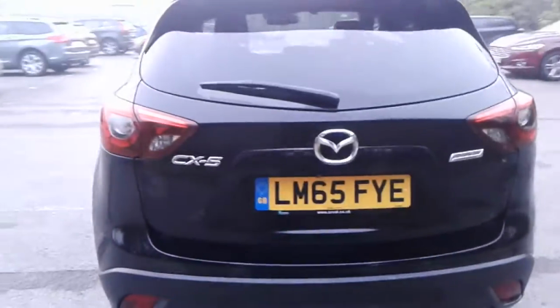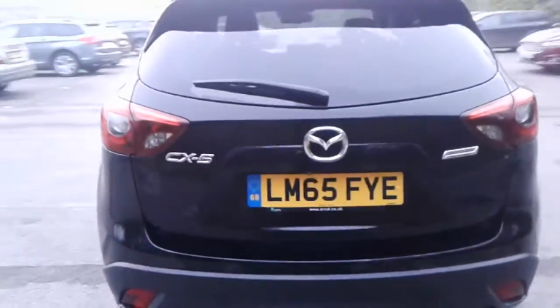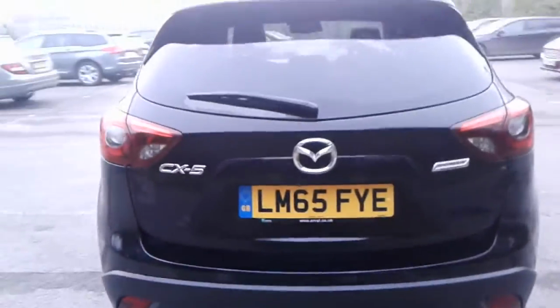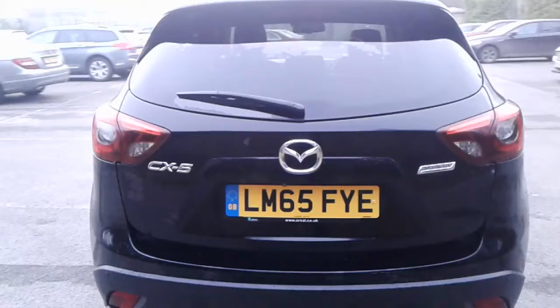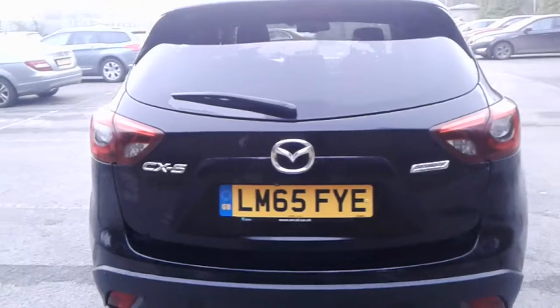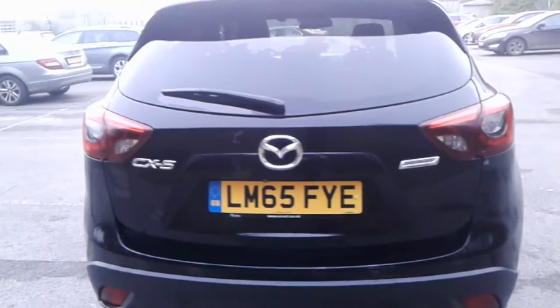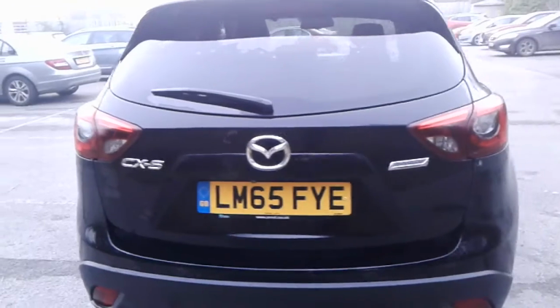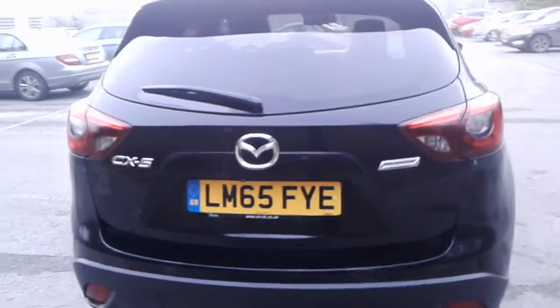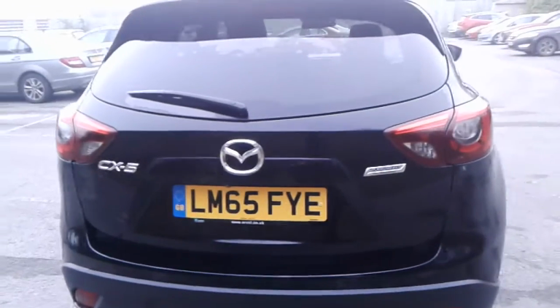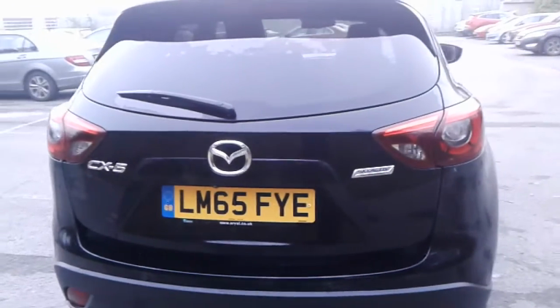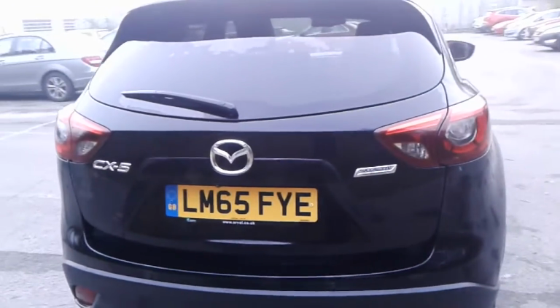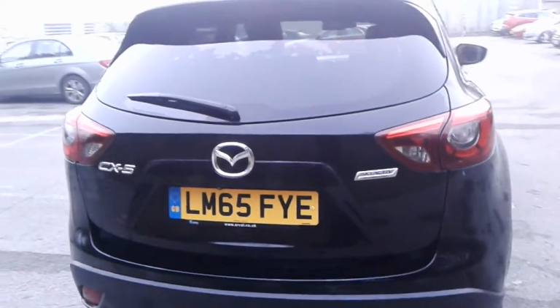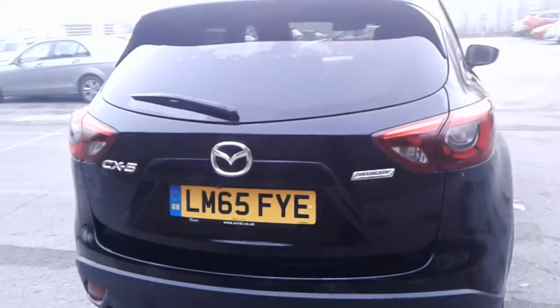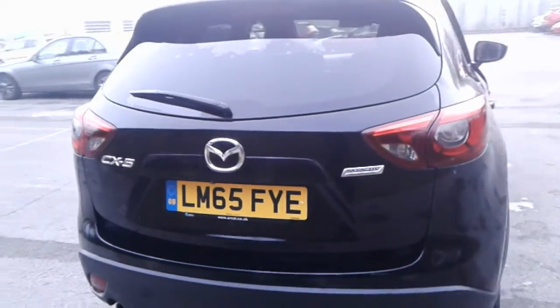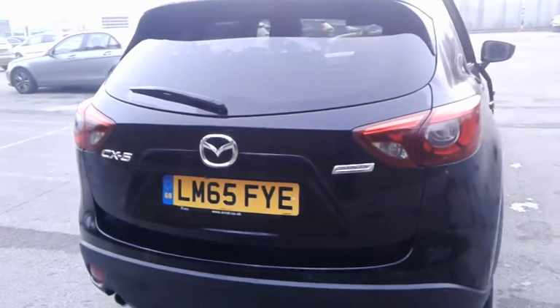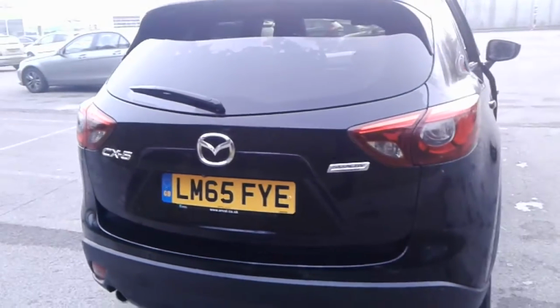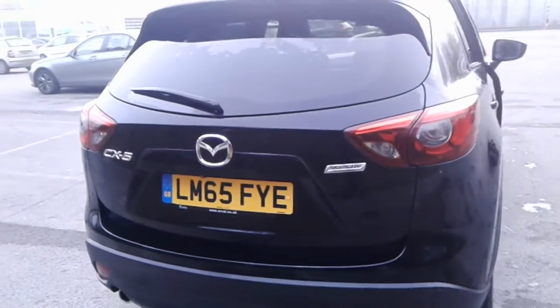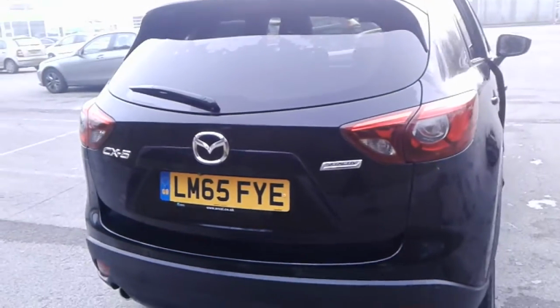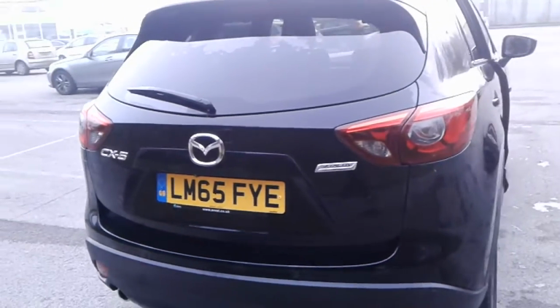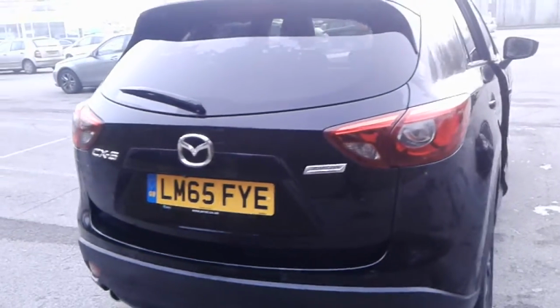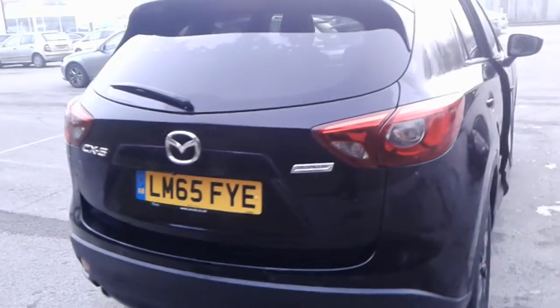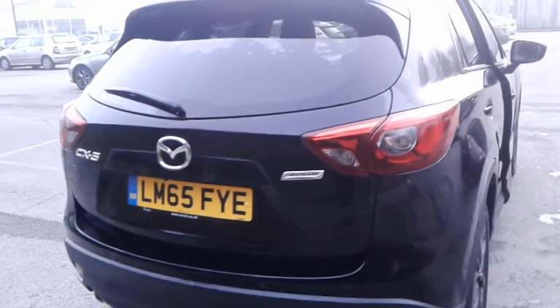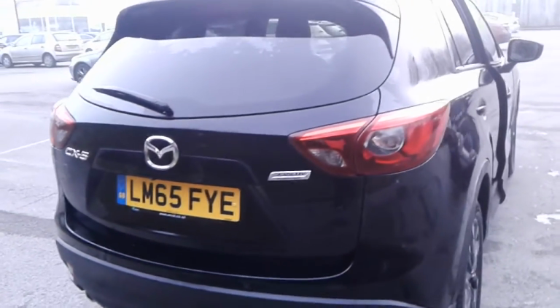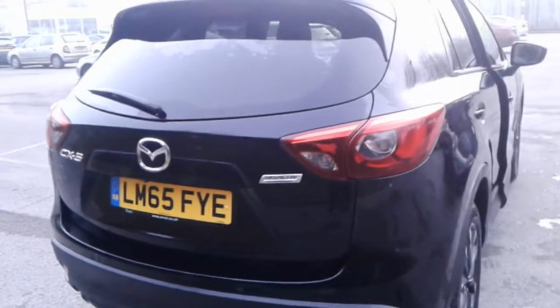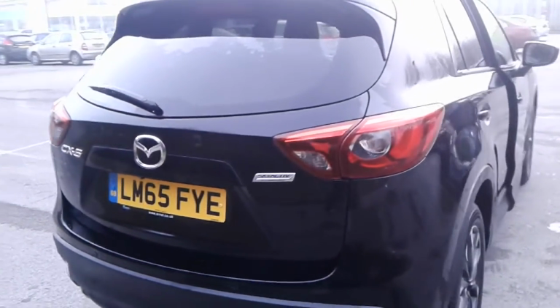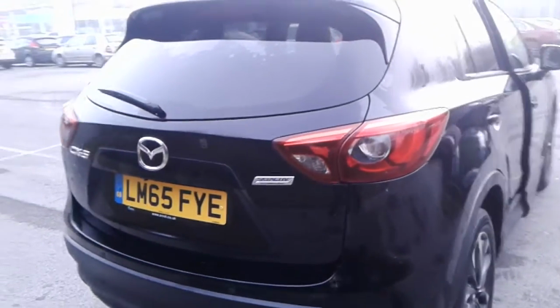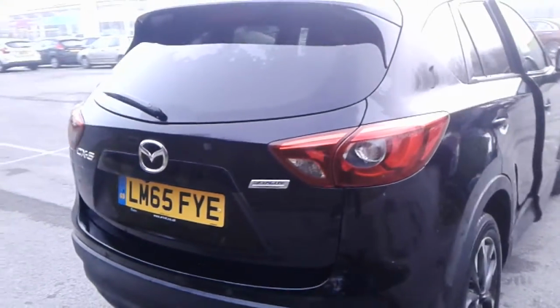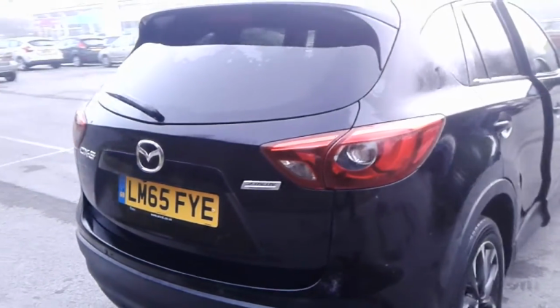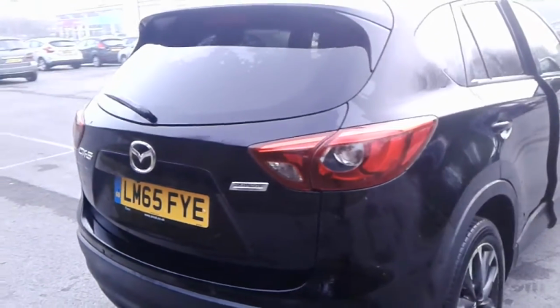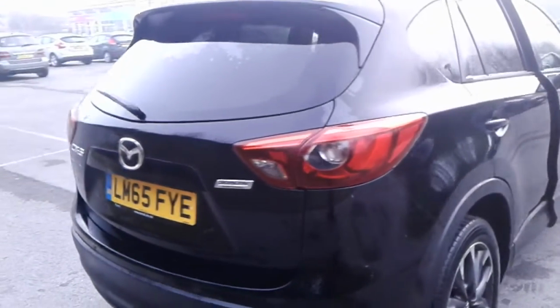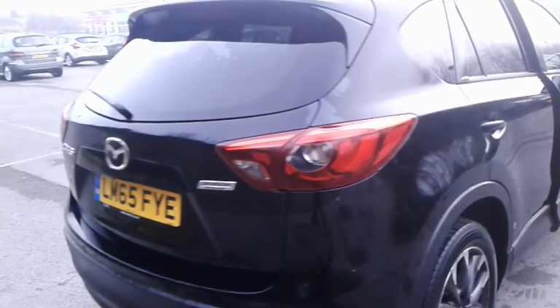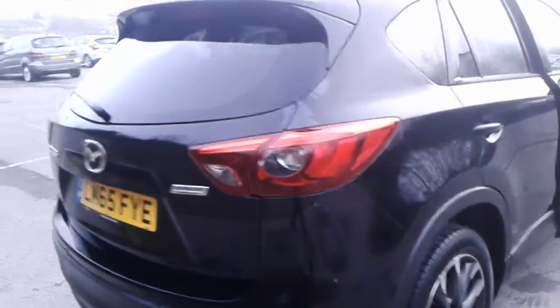There's a large boot in the CX-5, plenty of room for the weekly shopping. If you do need more space the seats do split and fold.